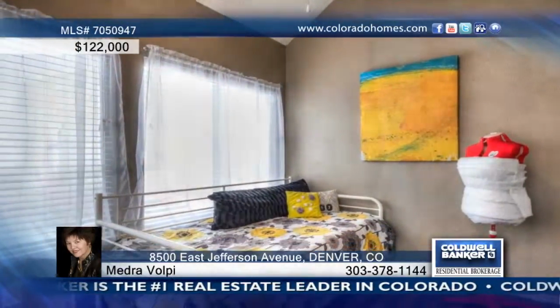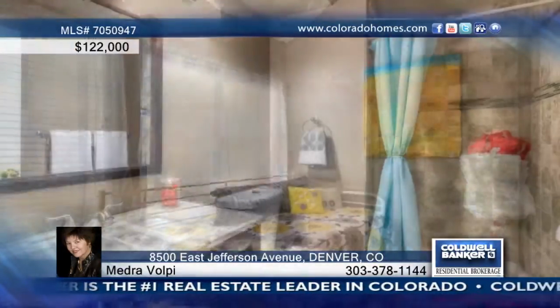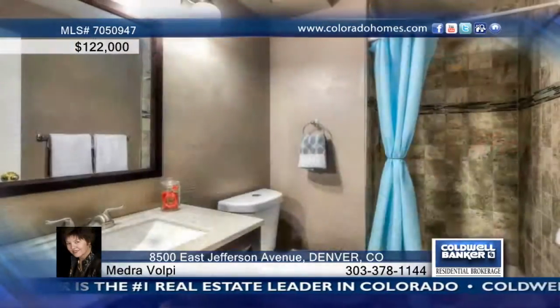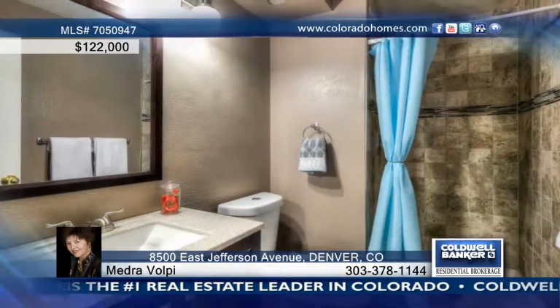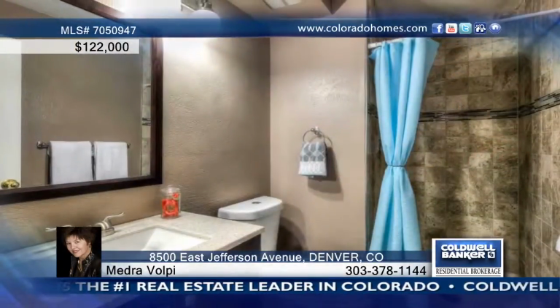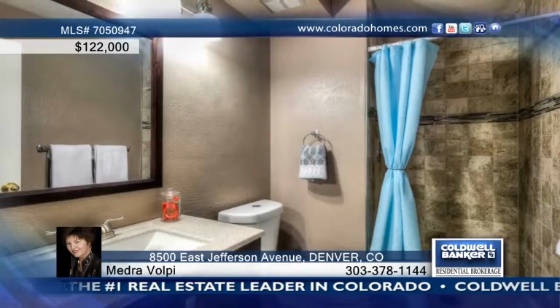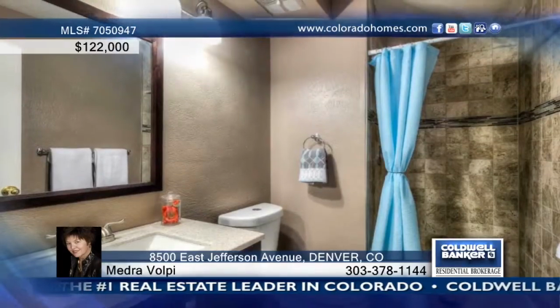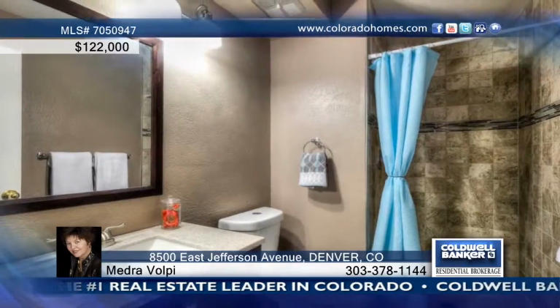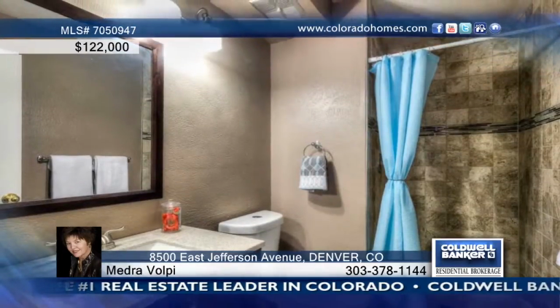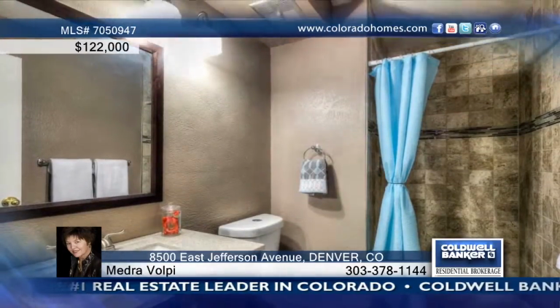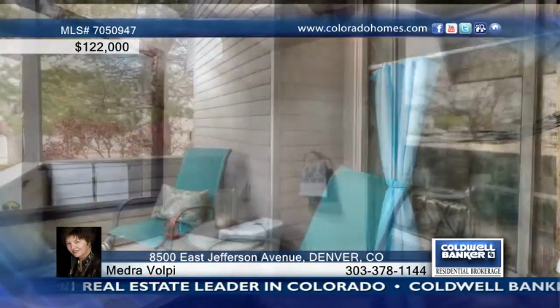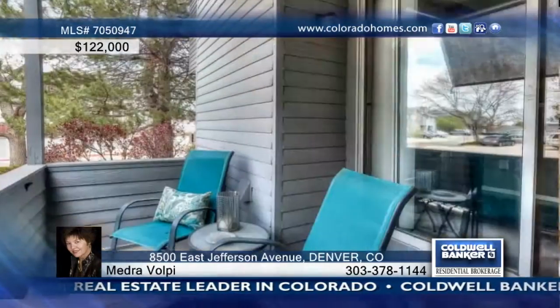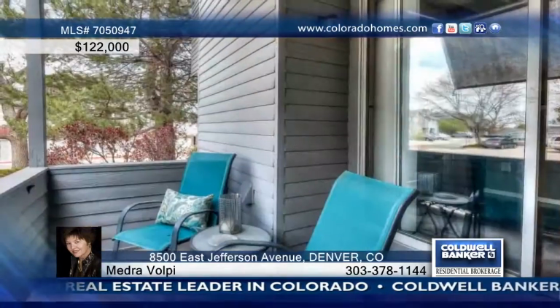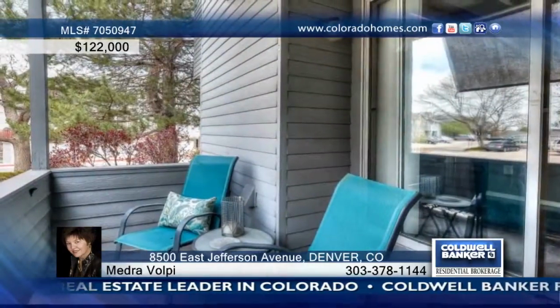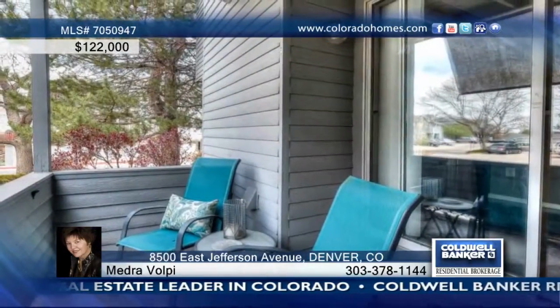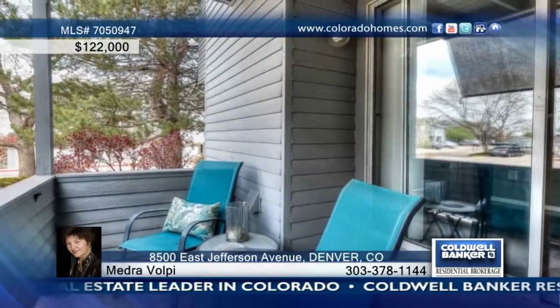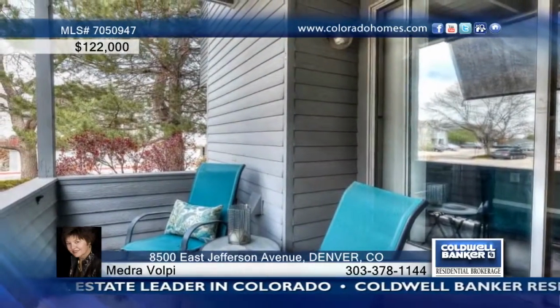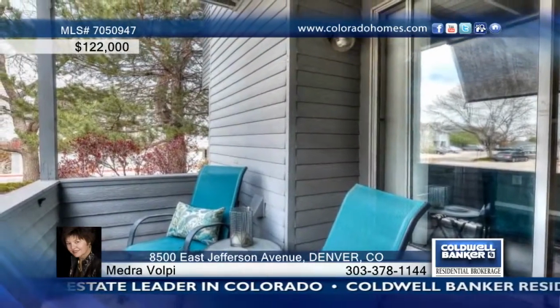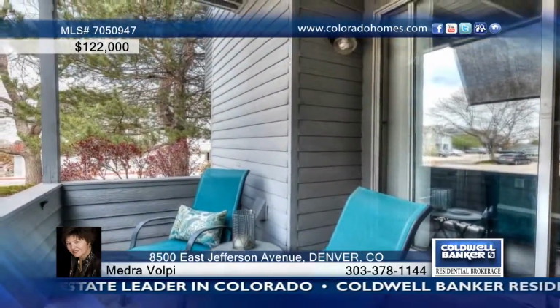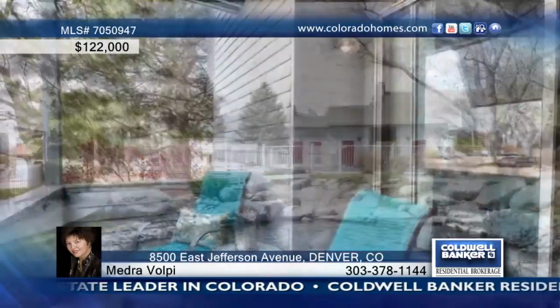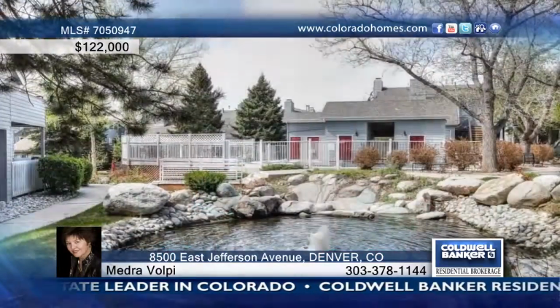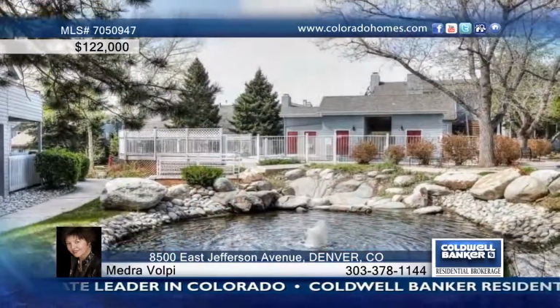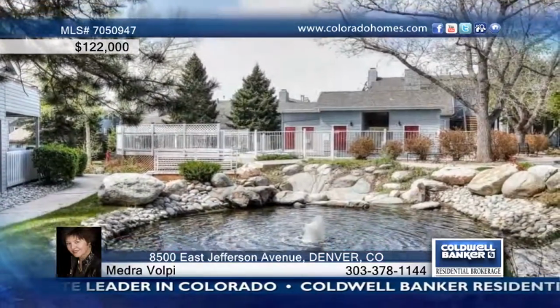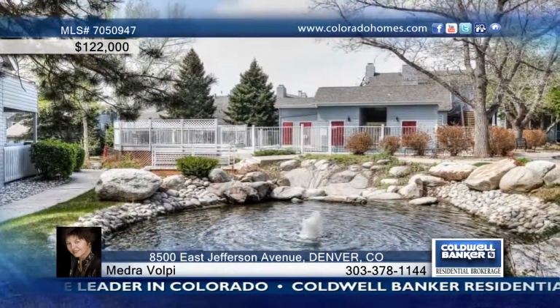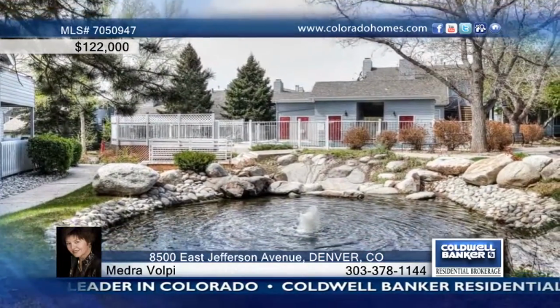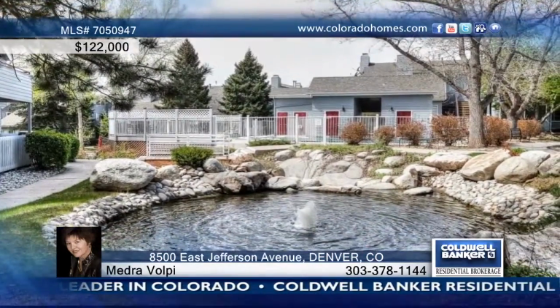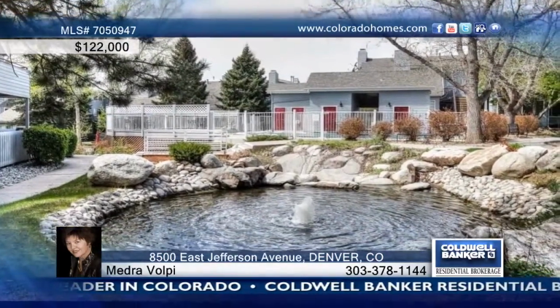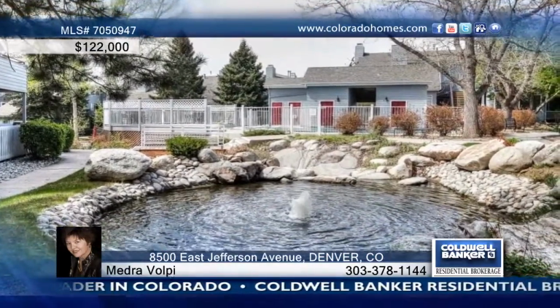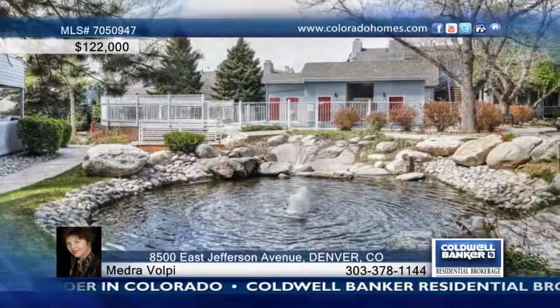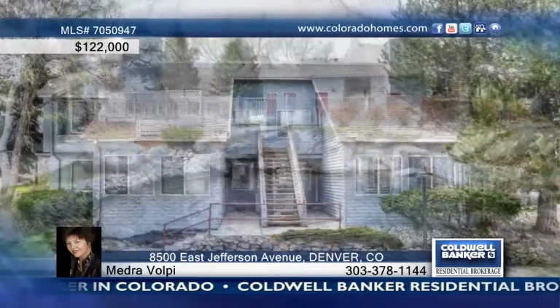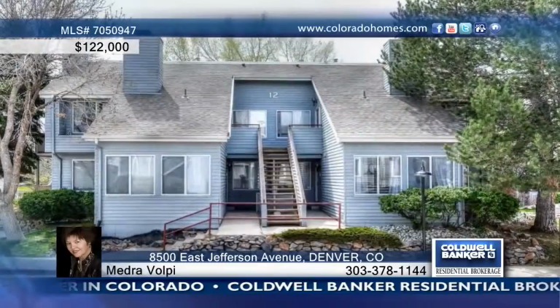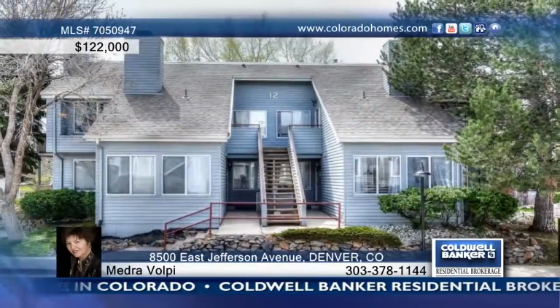The loft upstairs could be used as a non-conforming second bedroom or attic space. Call Mitra Volpe for the keys to your new home.